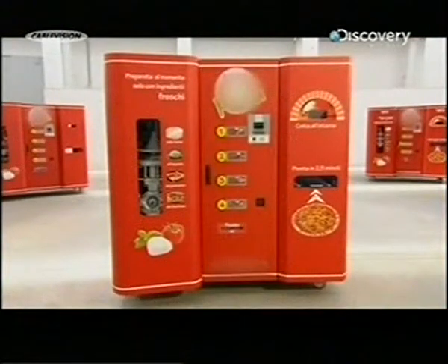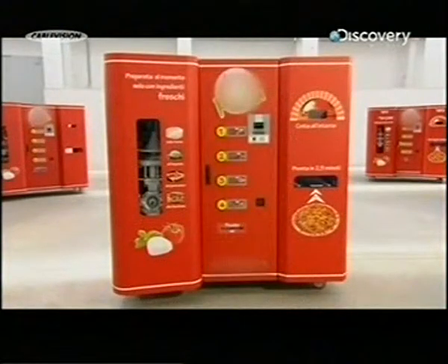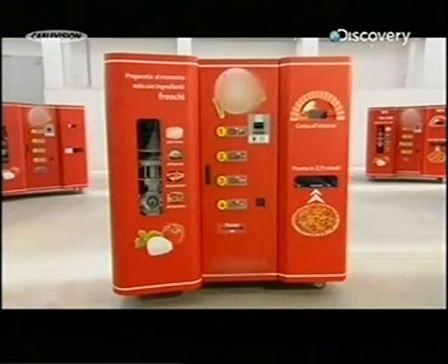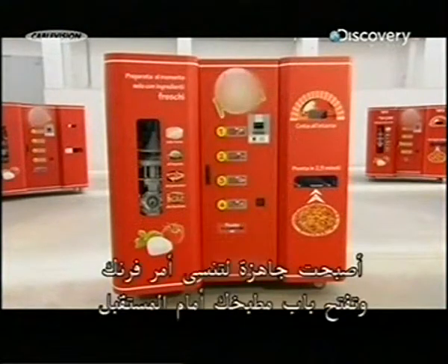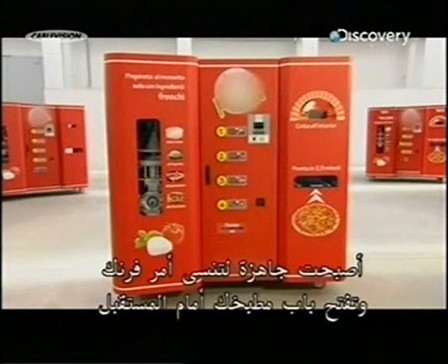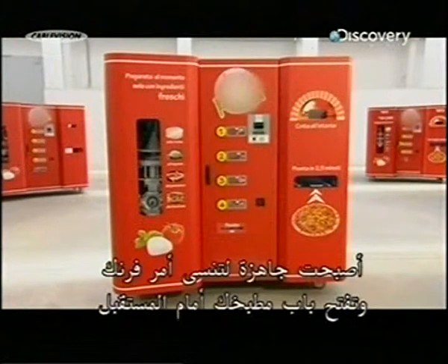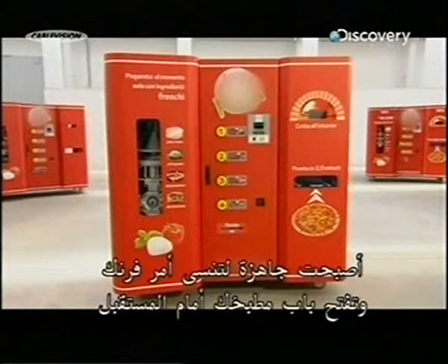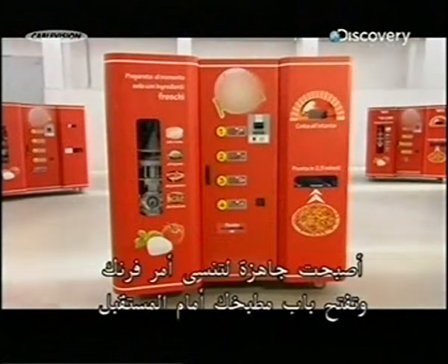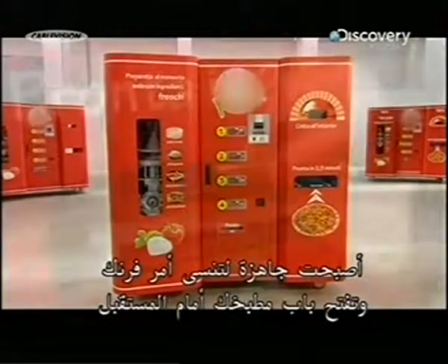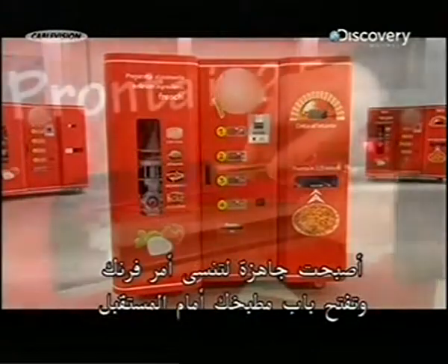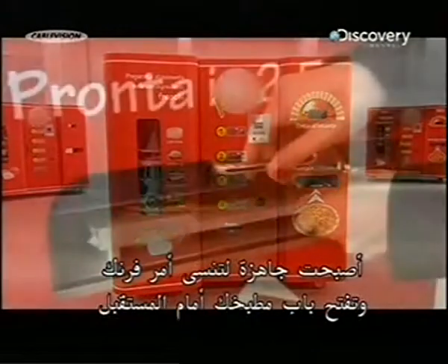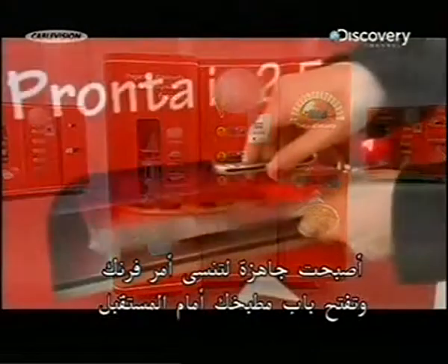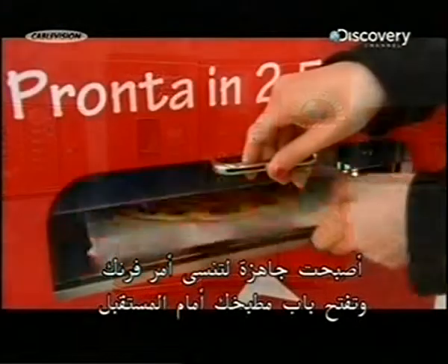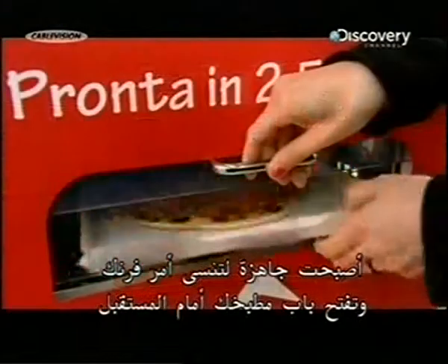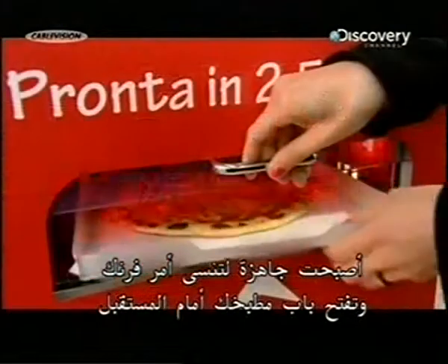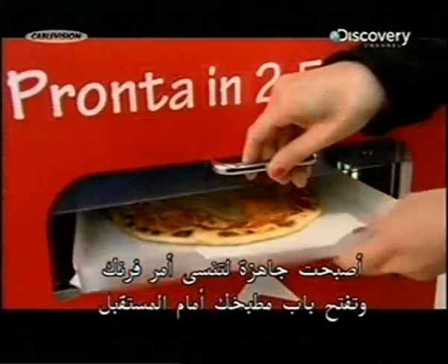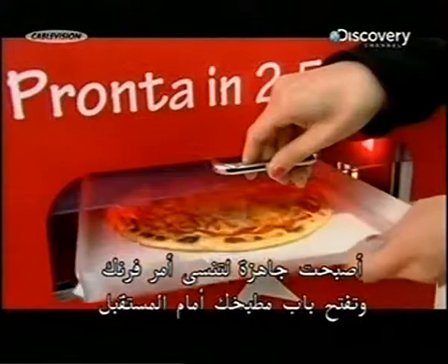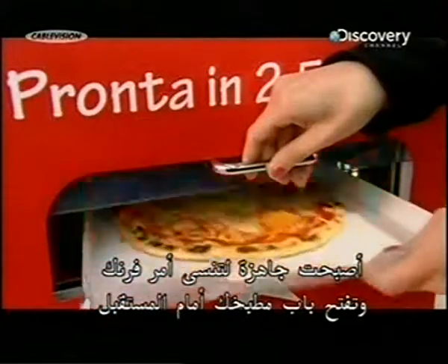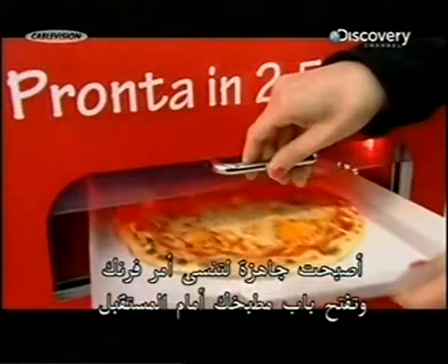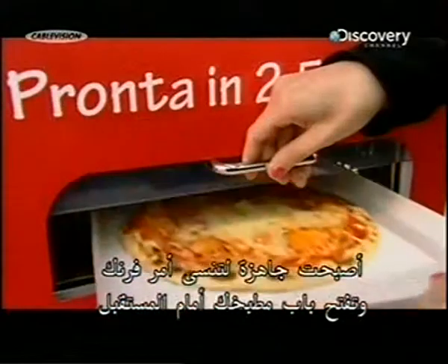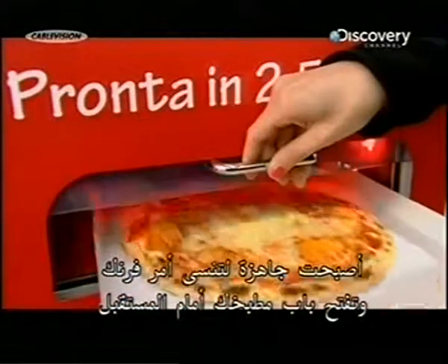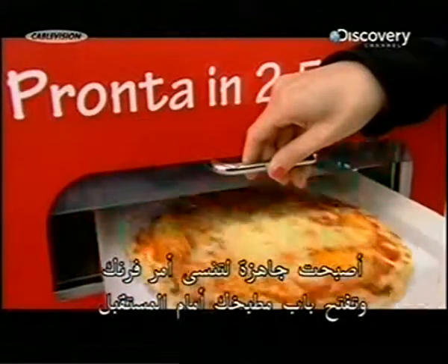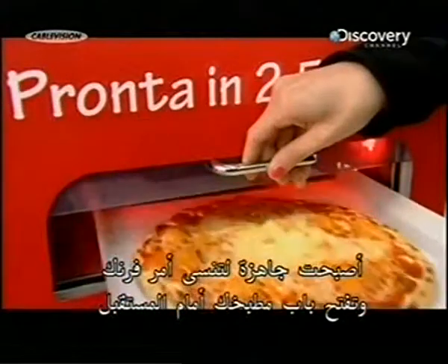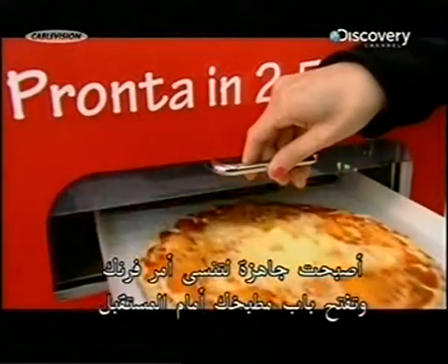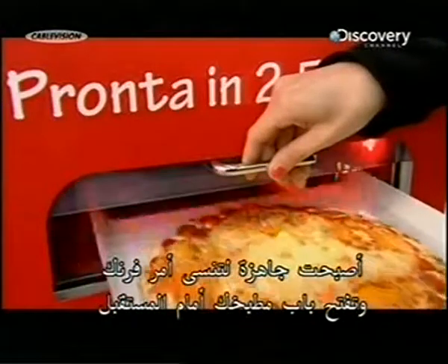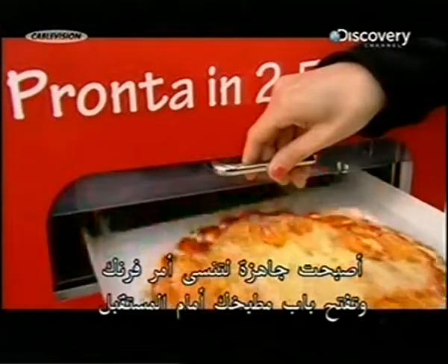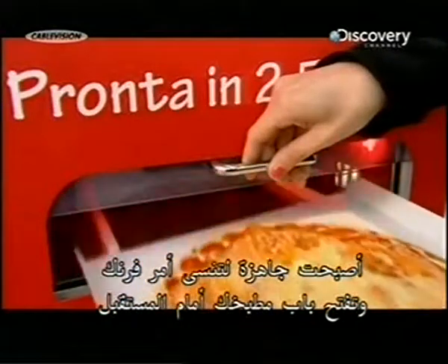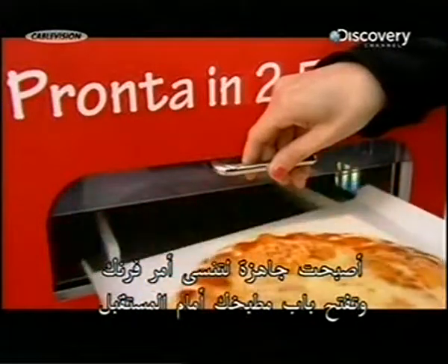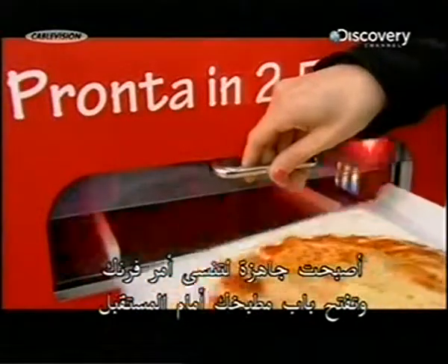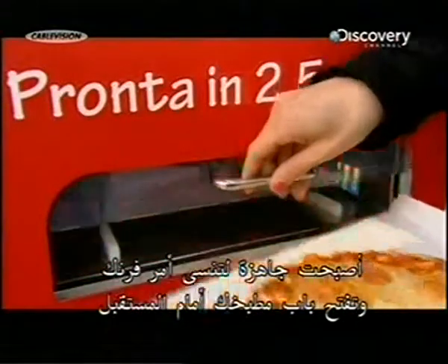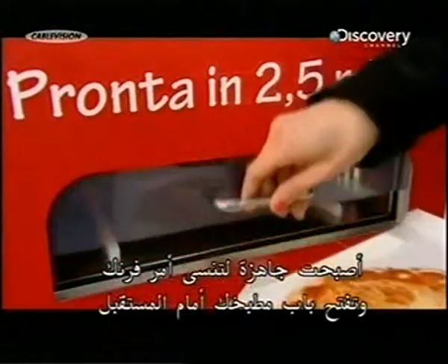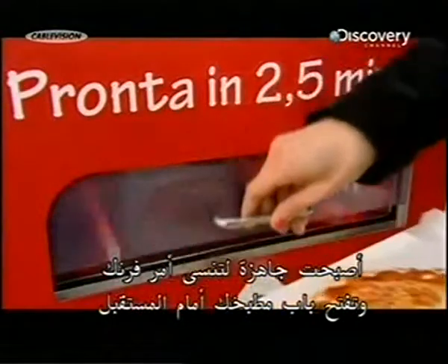Now it's ready for you all to sling your cookers in the skip and open your kitchens to the future.